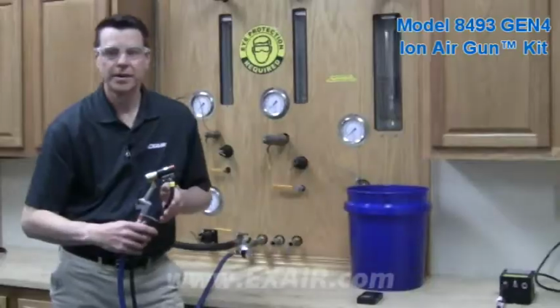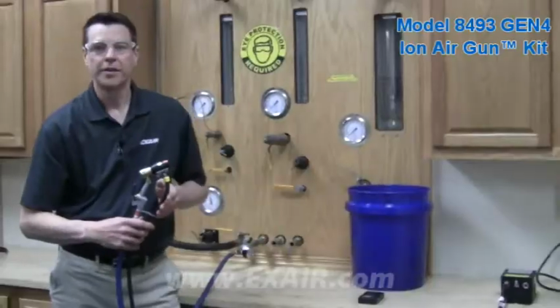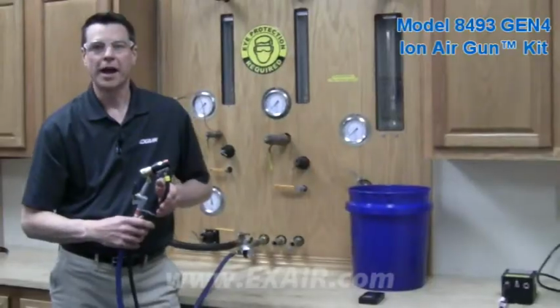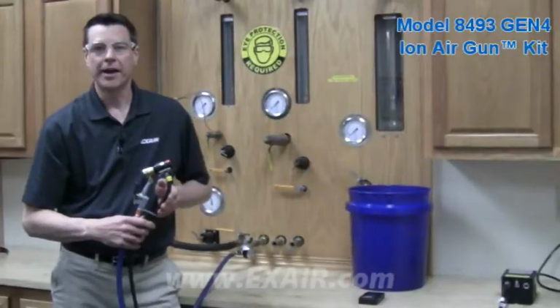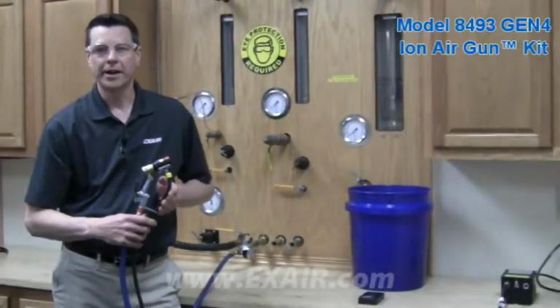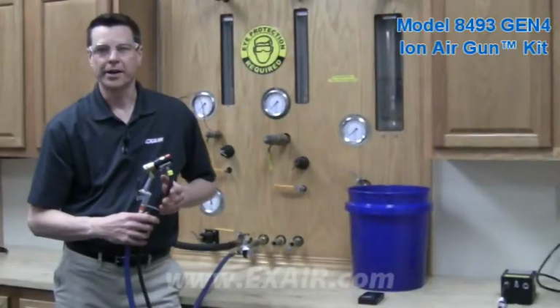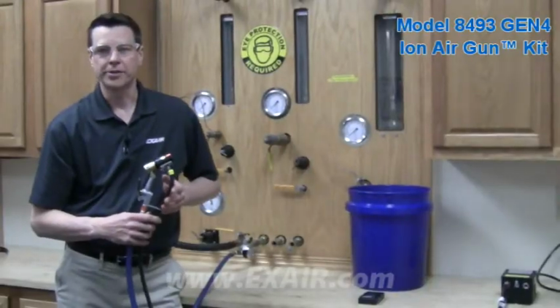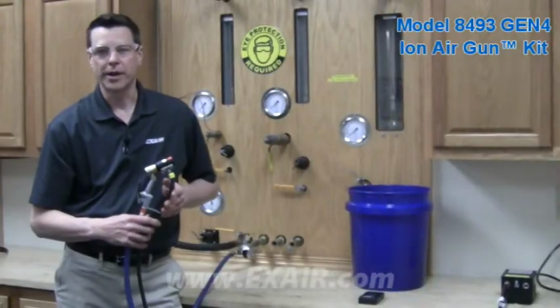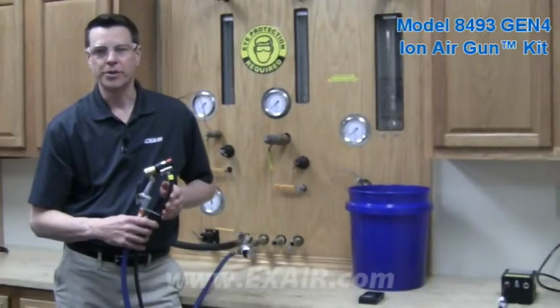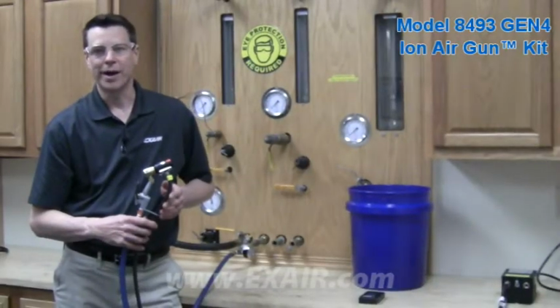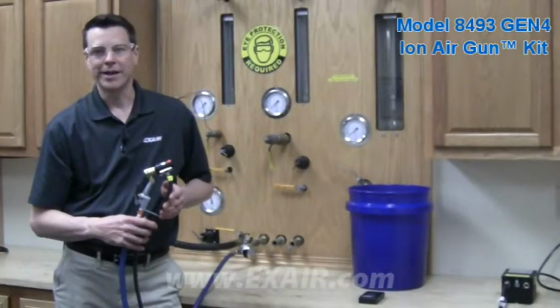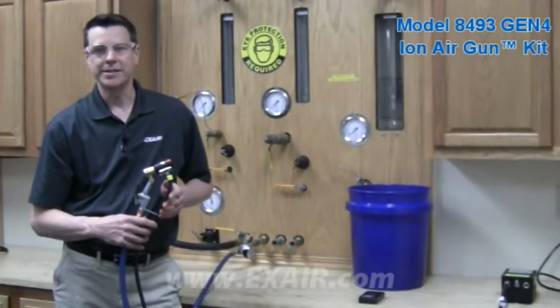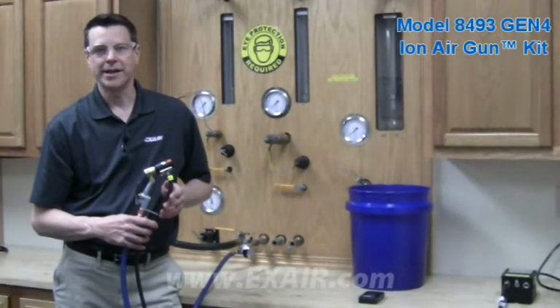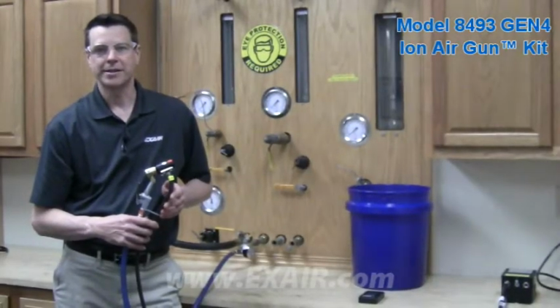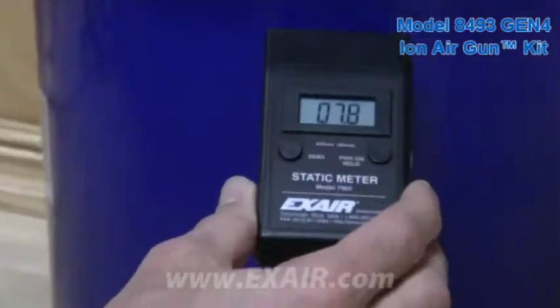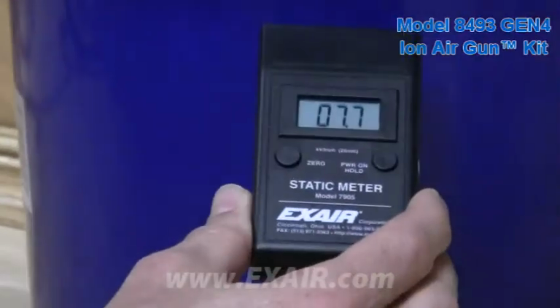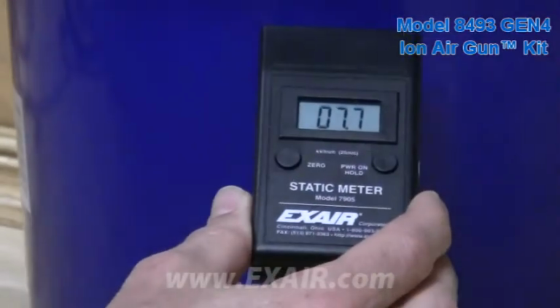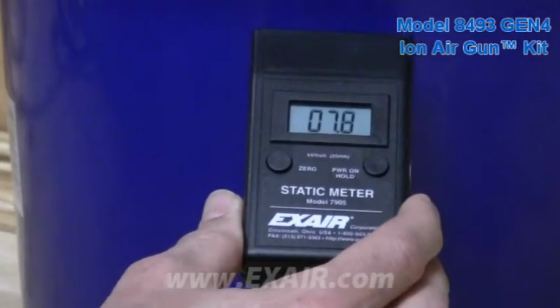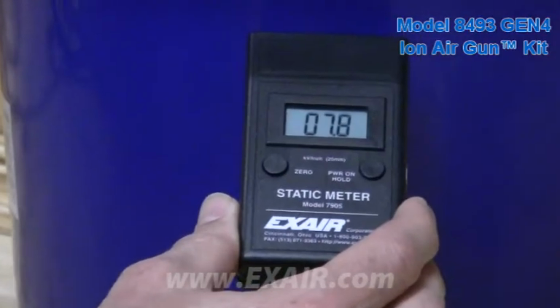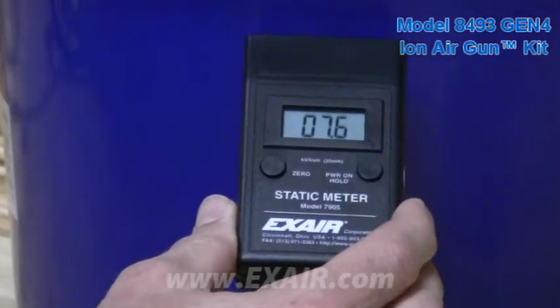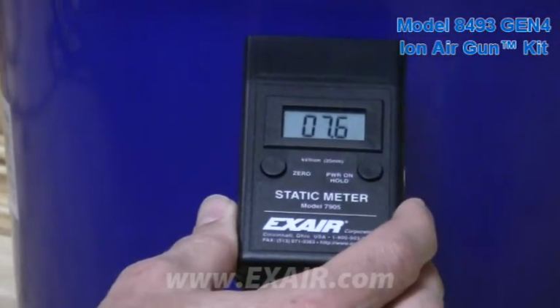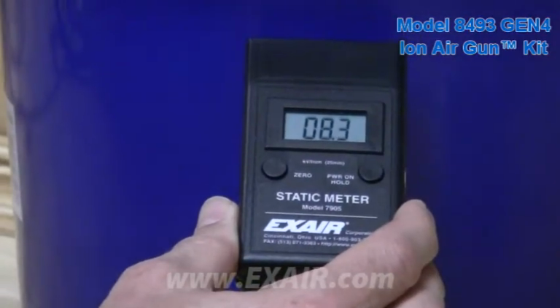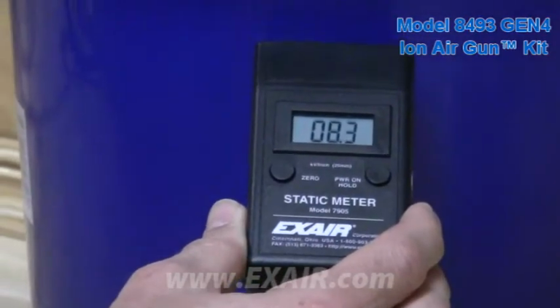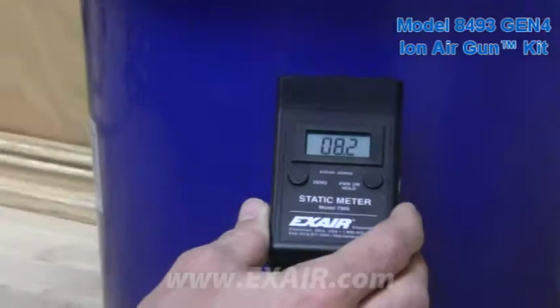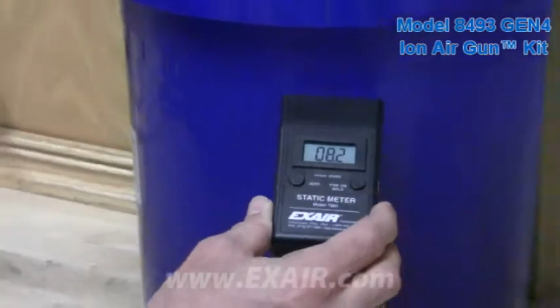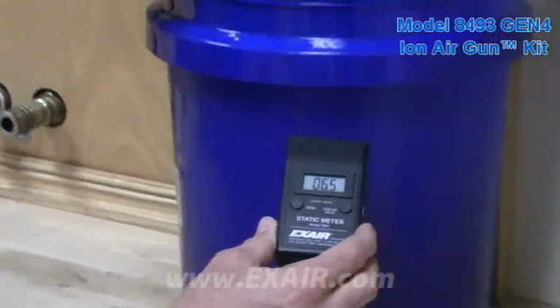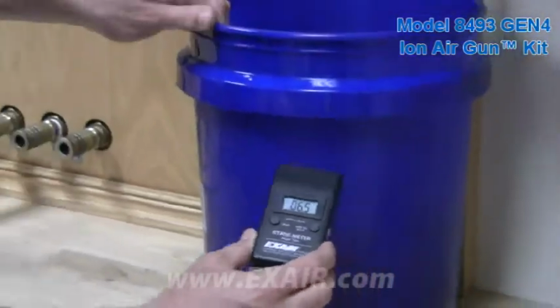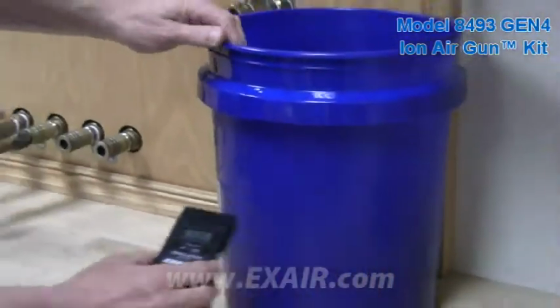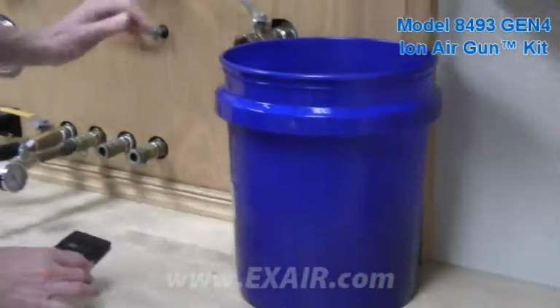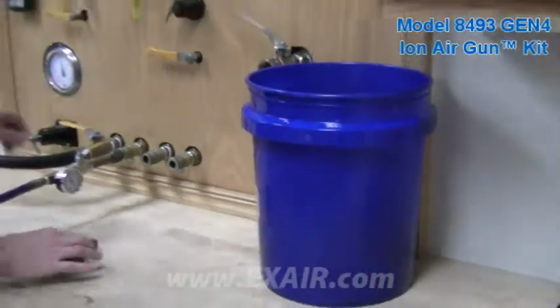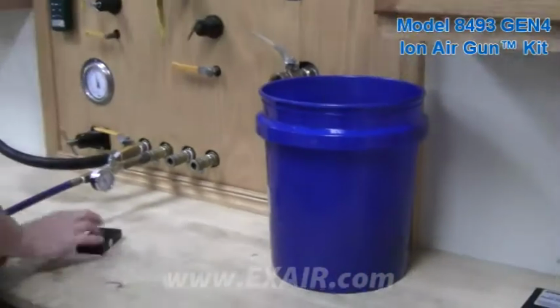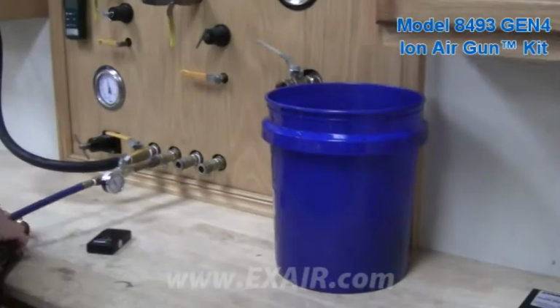The ion air gun is great when you want easy access to a handheld device — static elimination at the squeeze of a trigger.